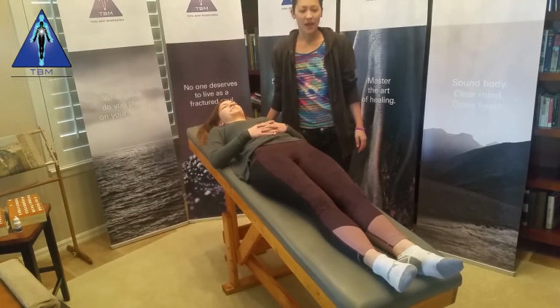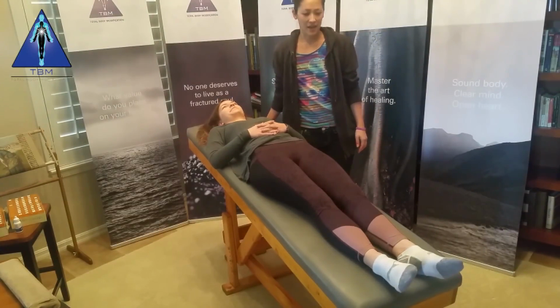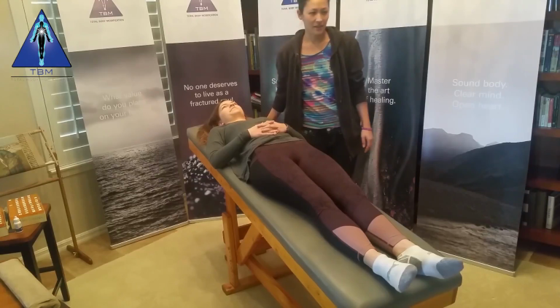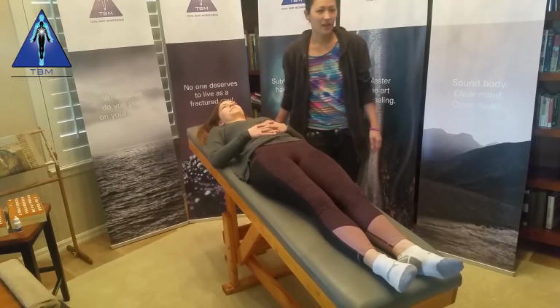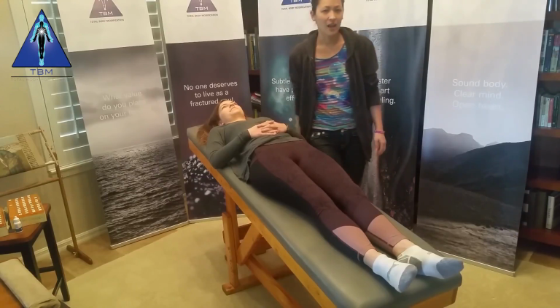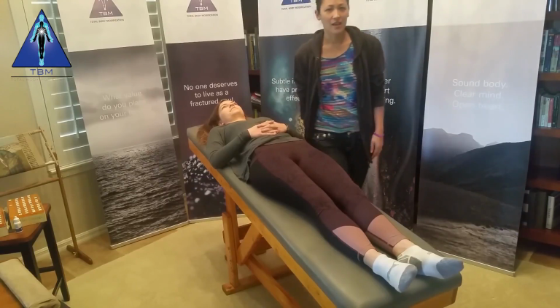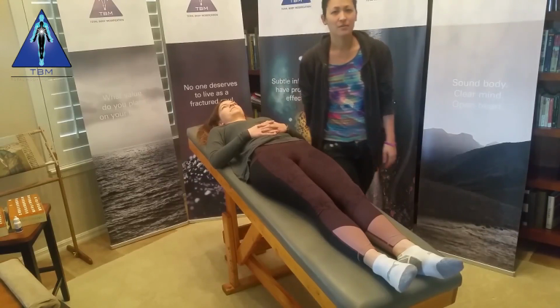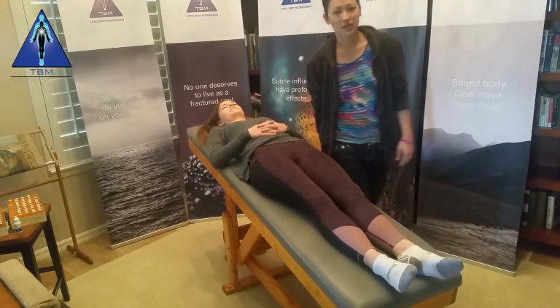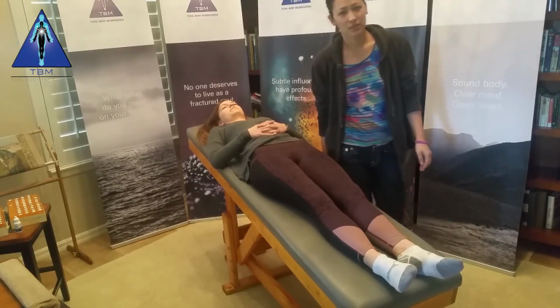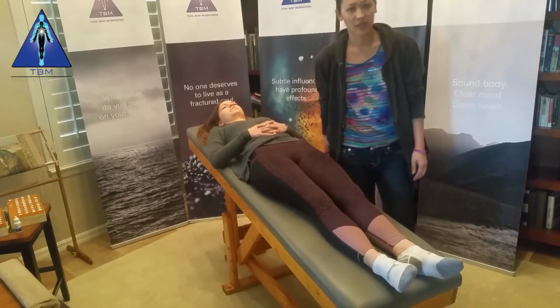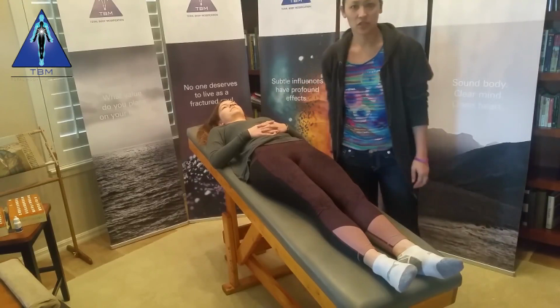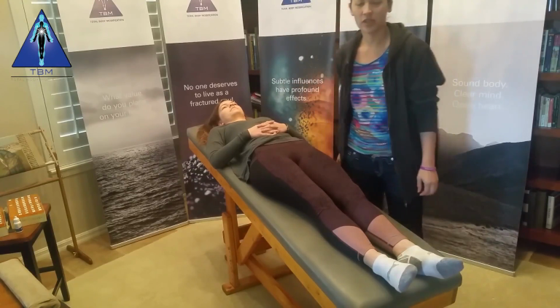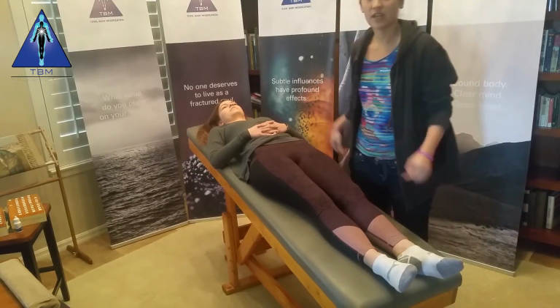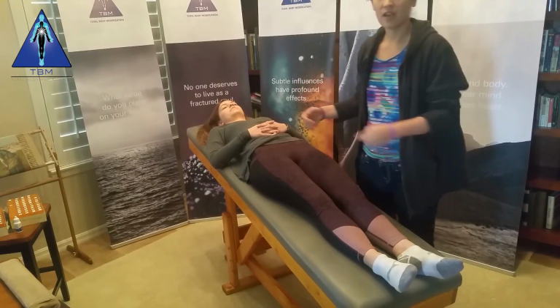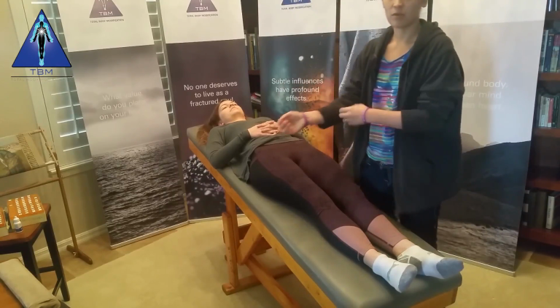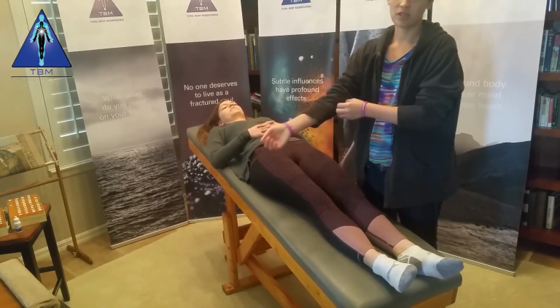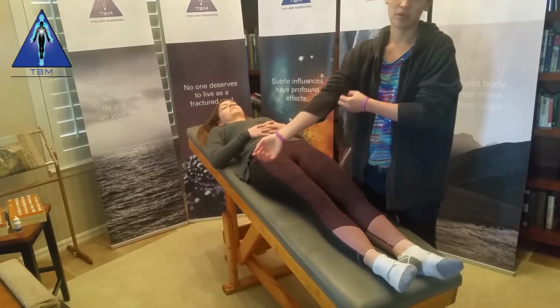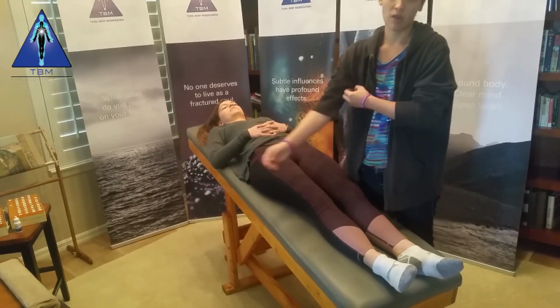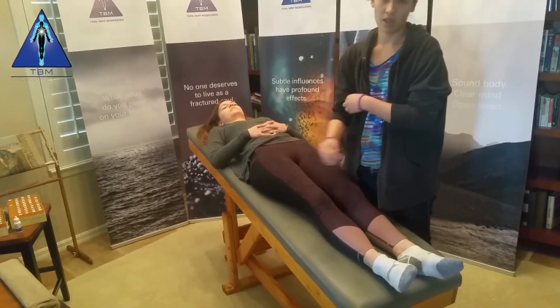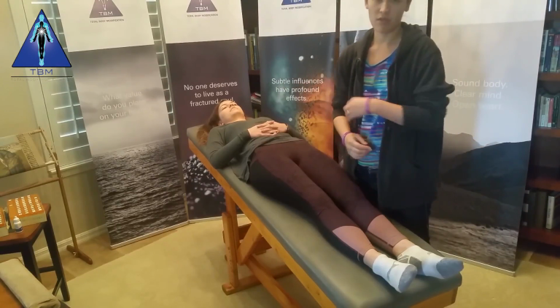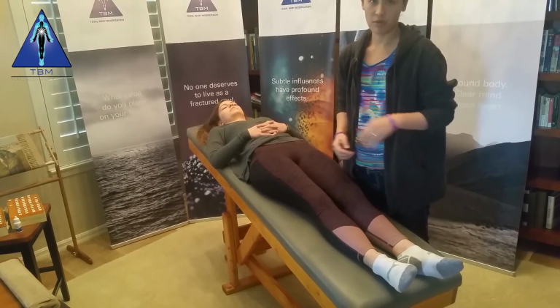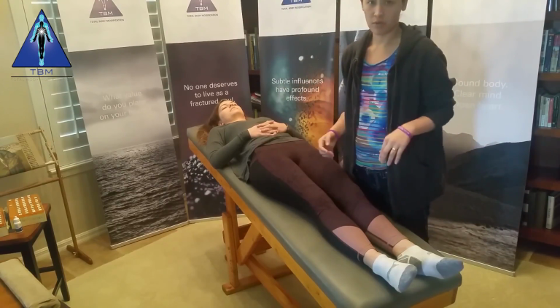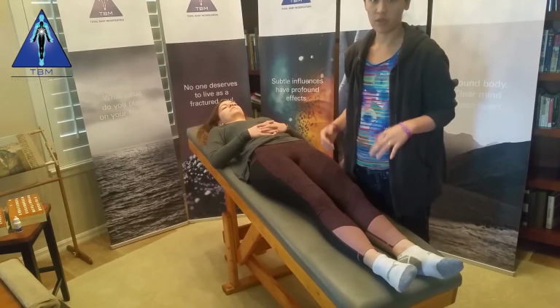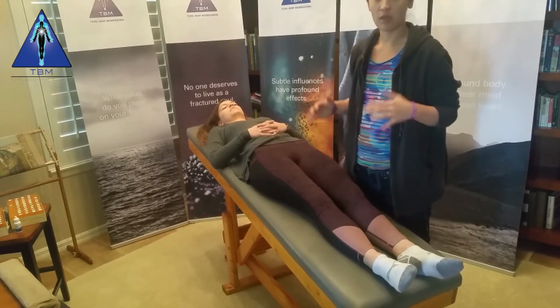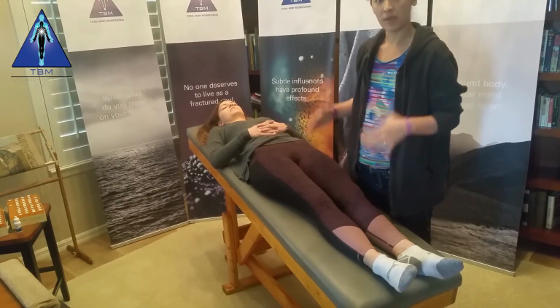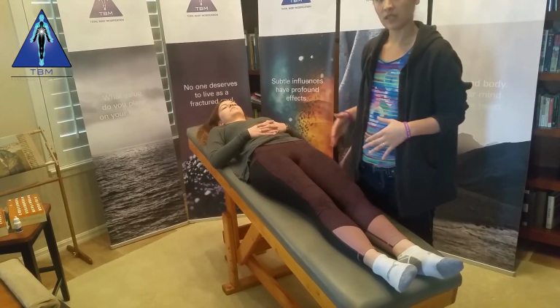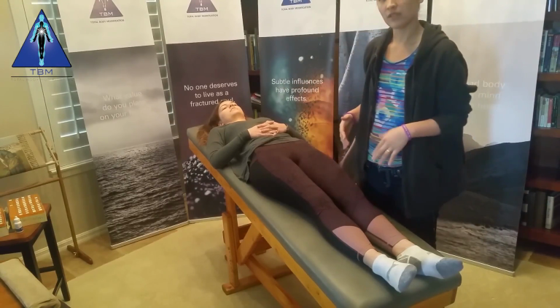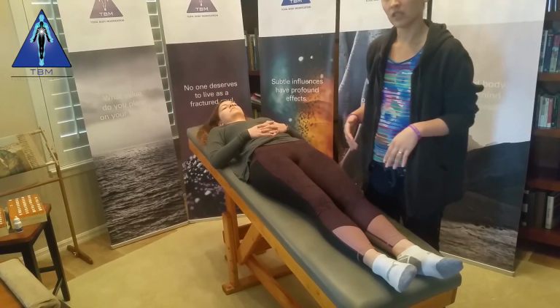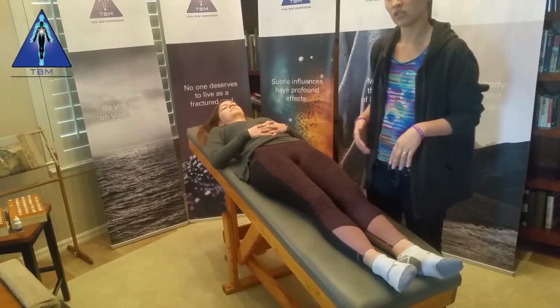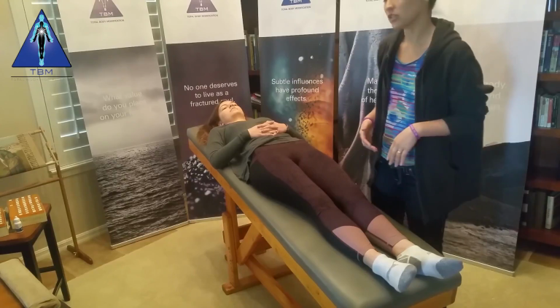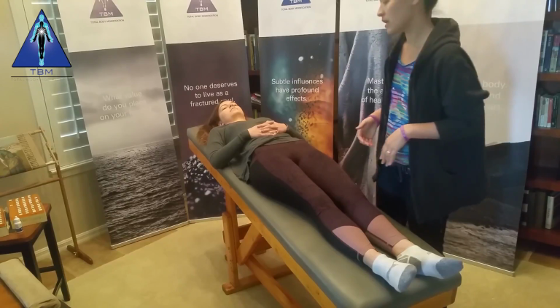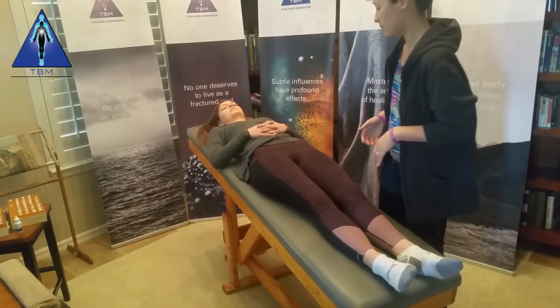Hey, I am Dr. Maiden Choi and I am going to be running through the basic physiological exam.